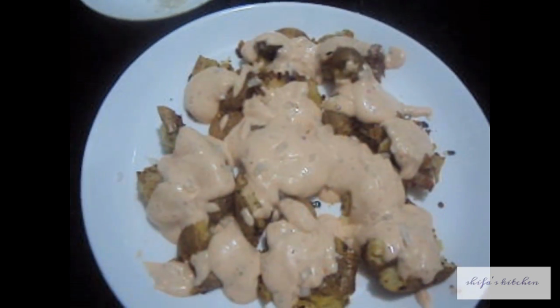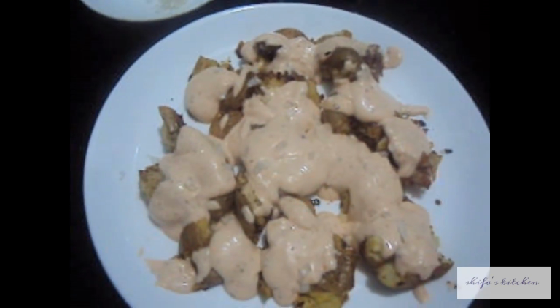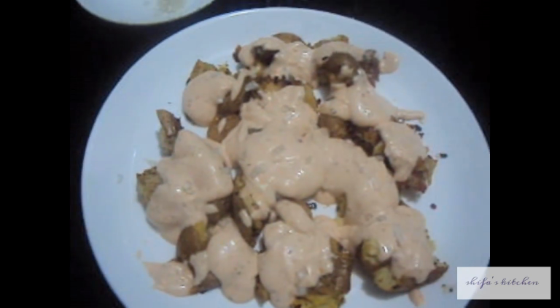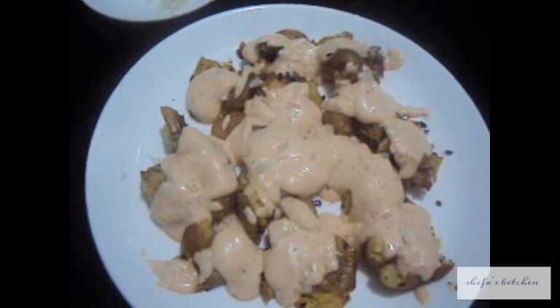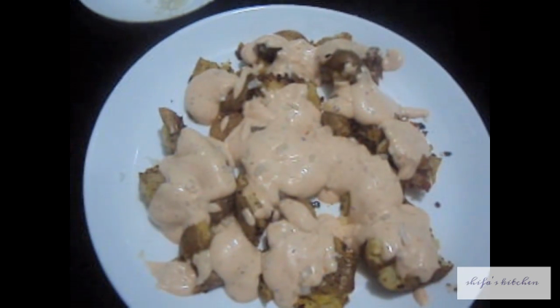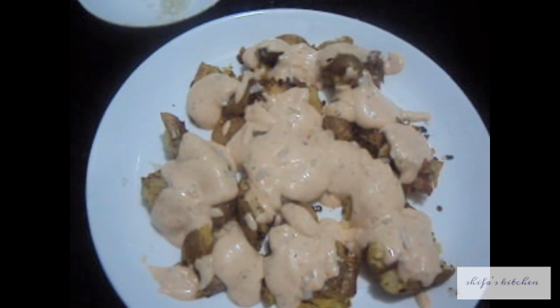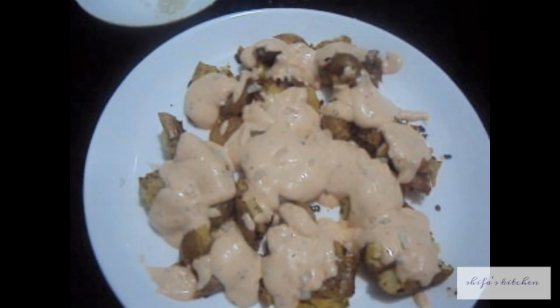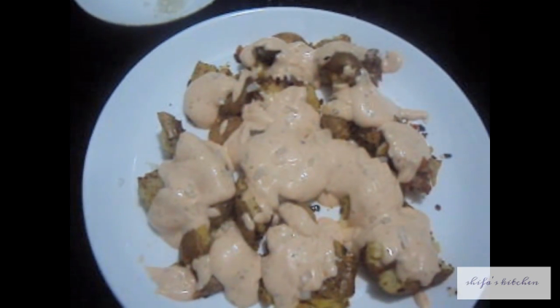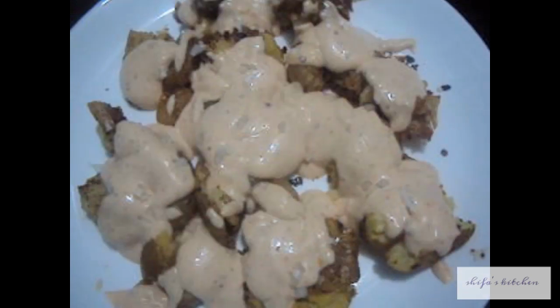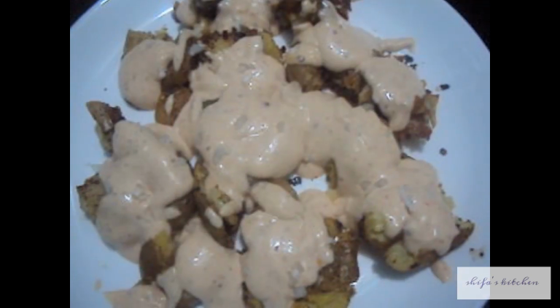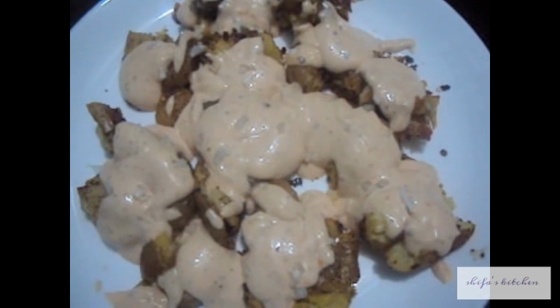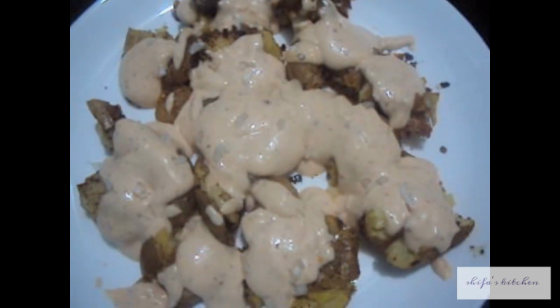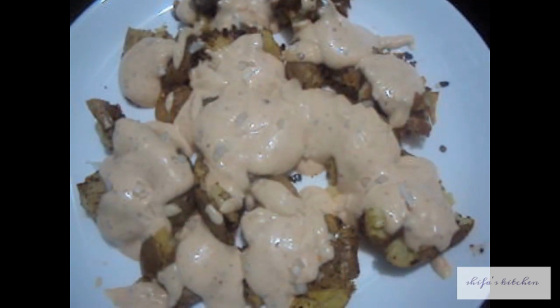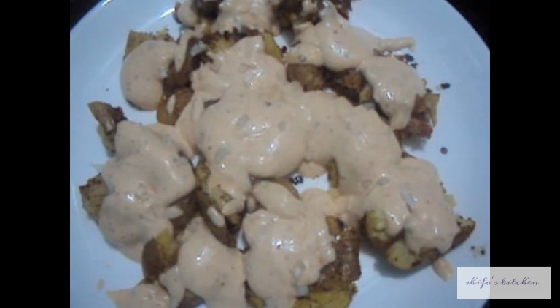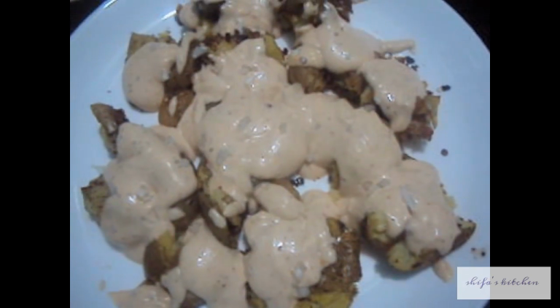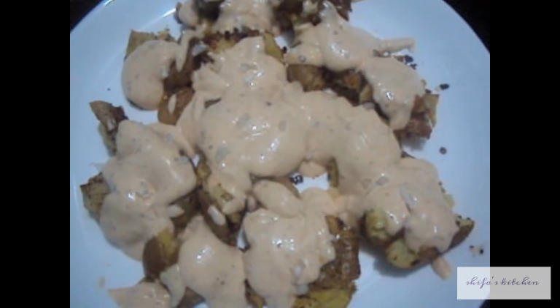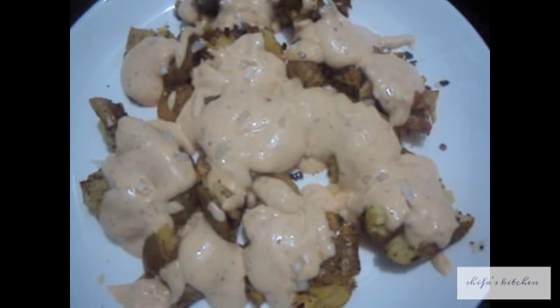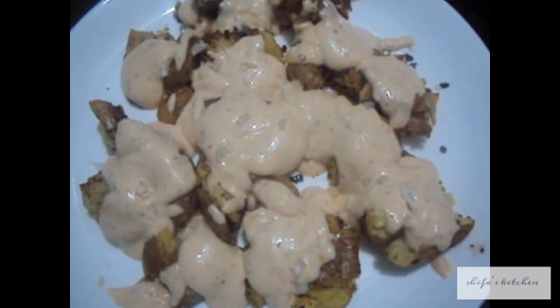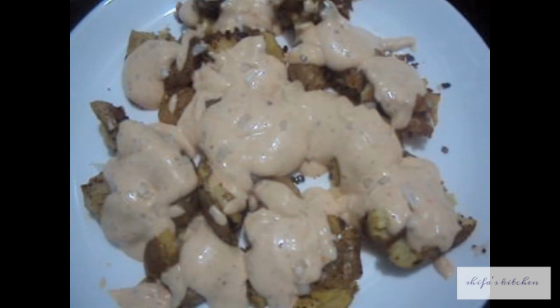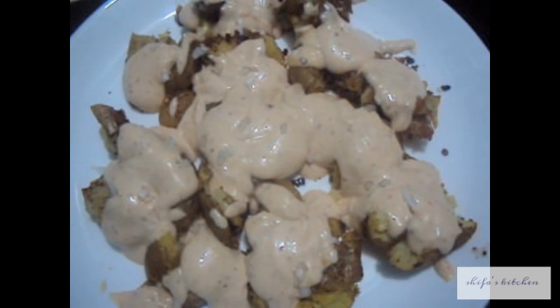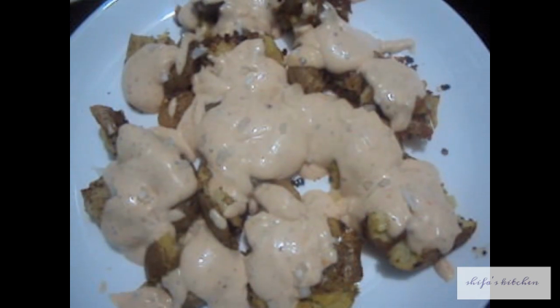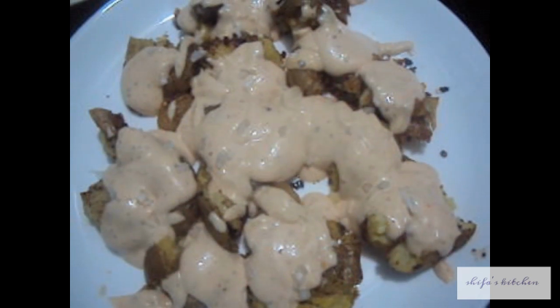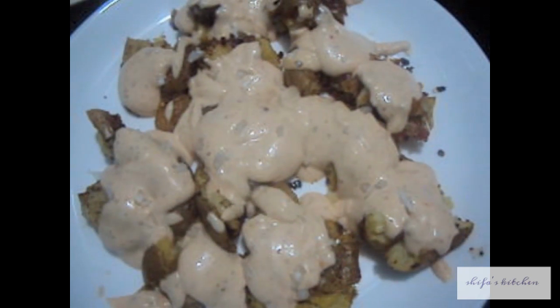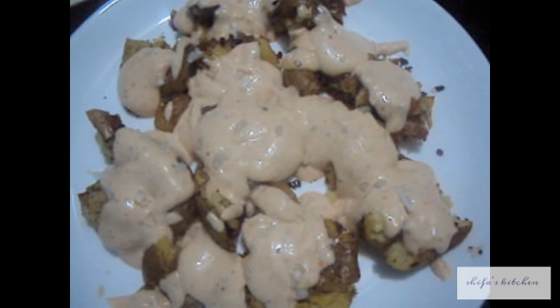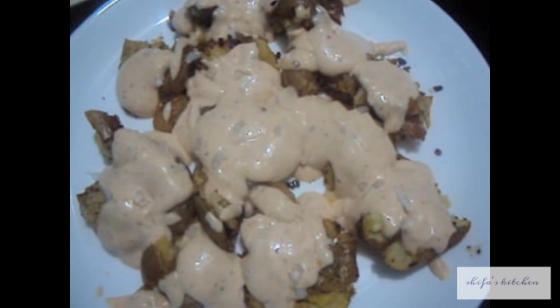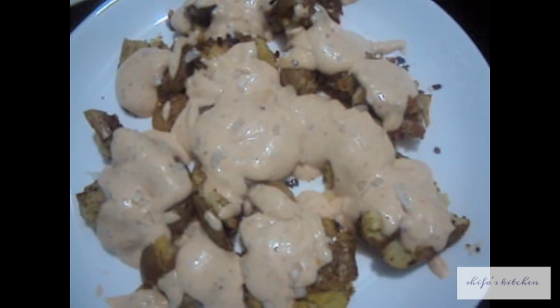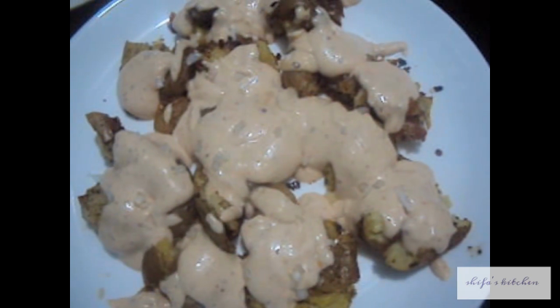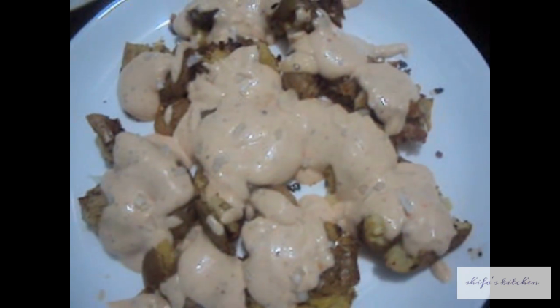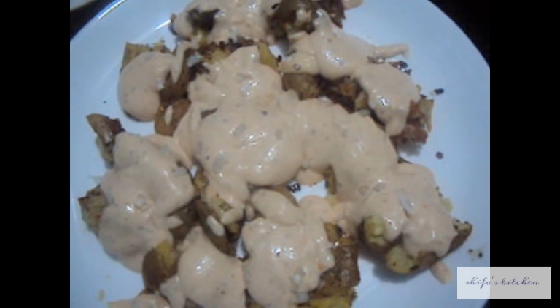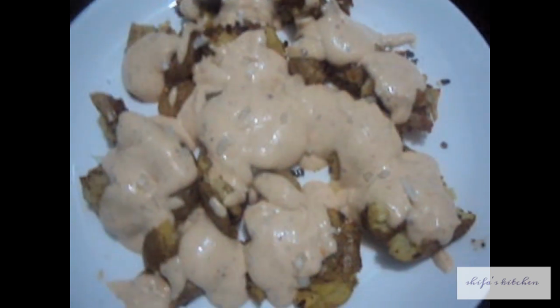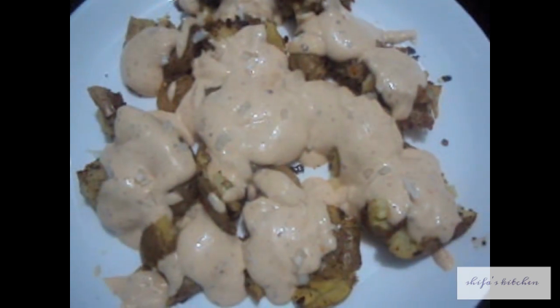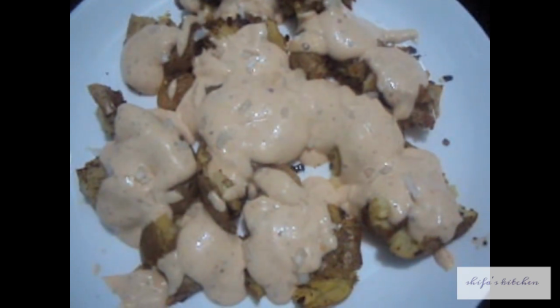If you like my recipe, please do like, comment, share and subscribe to my channel. Thank you.